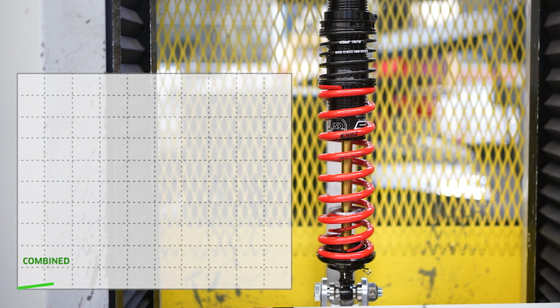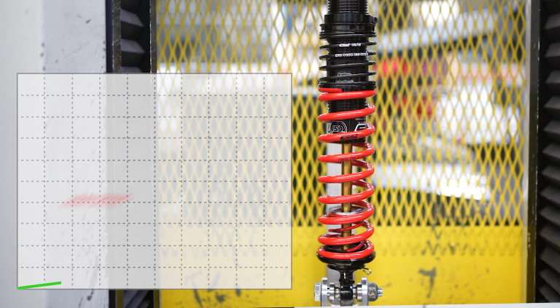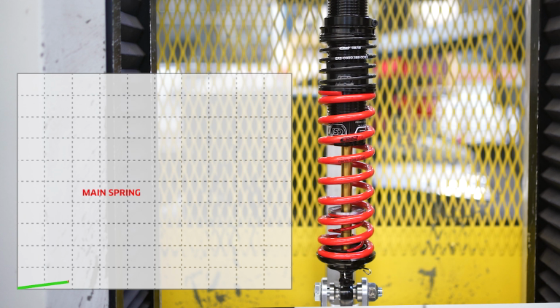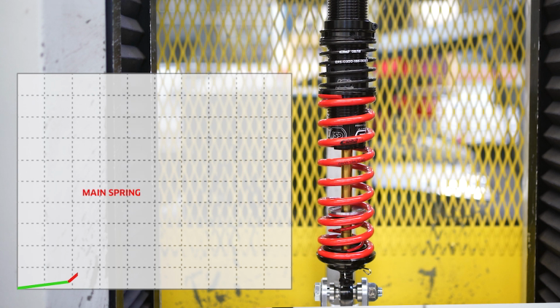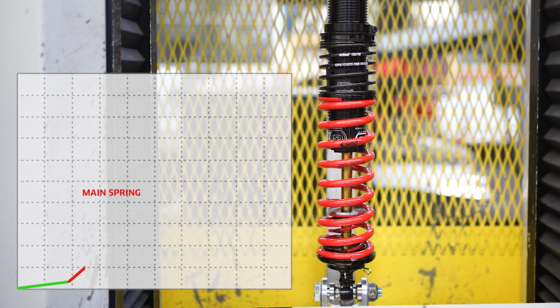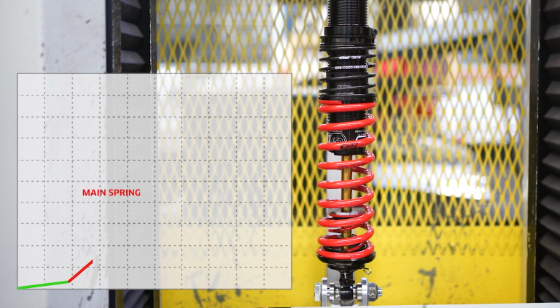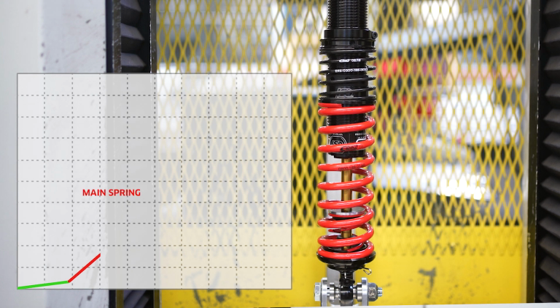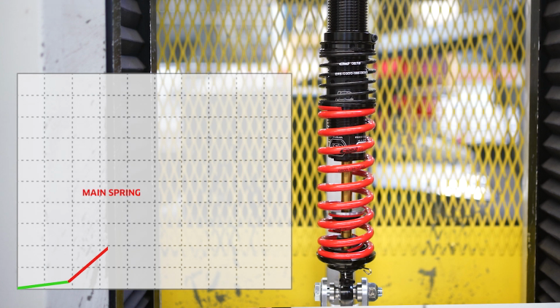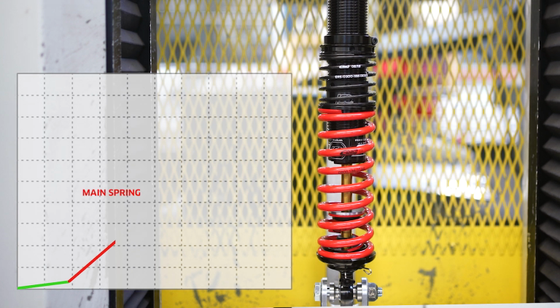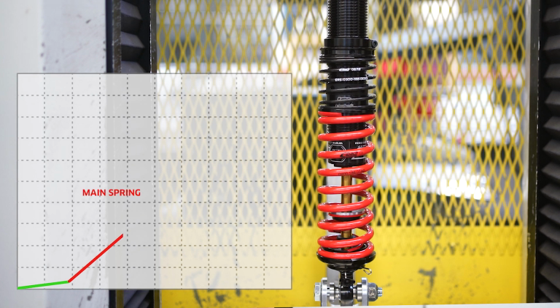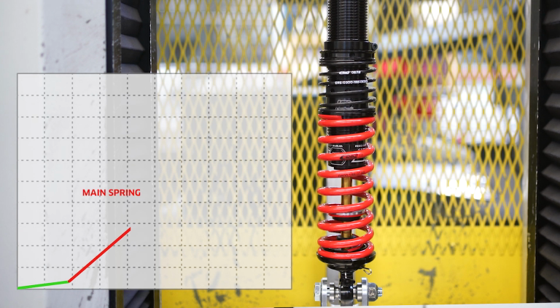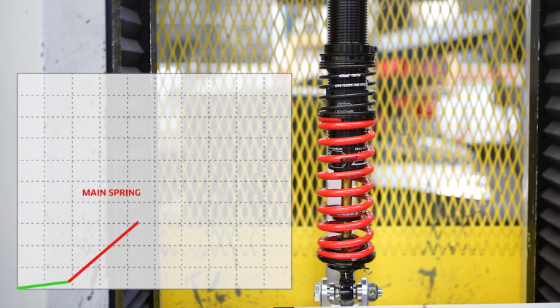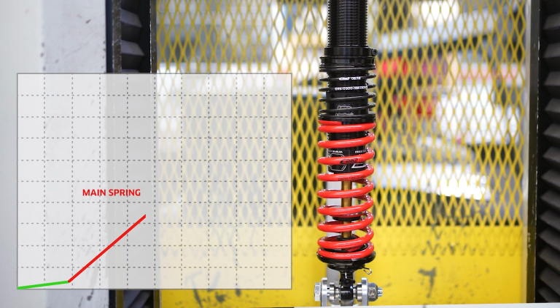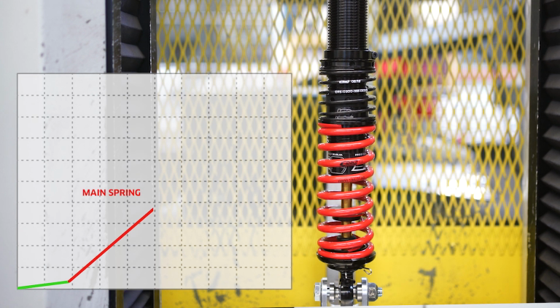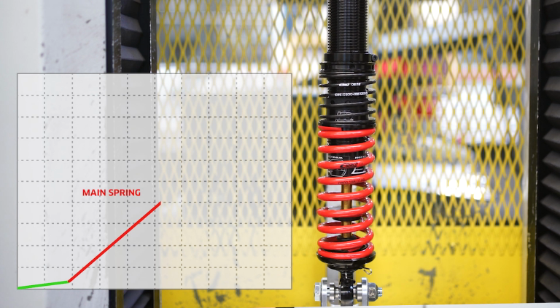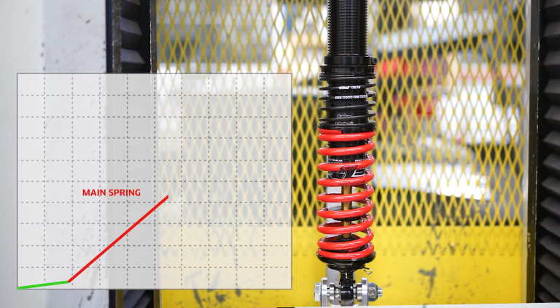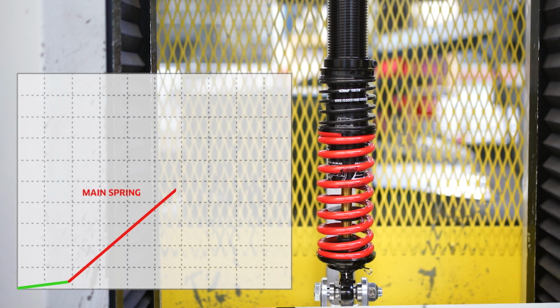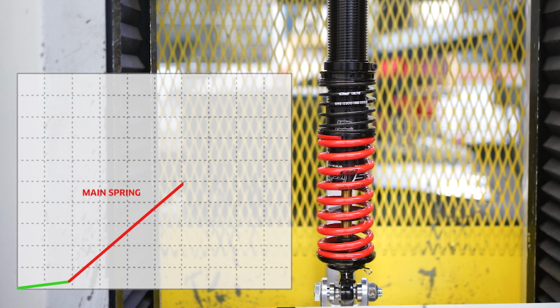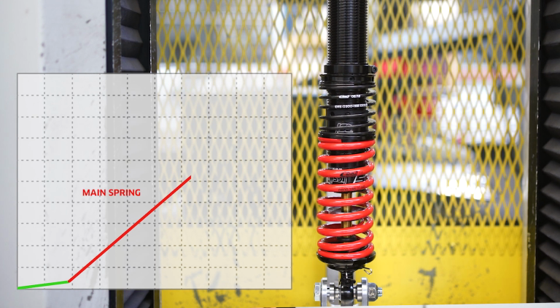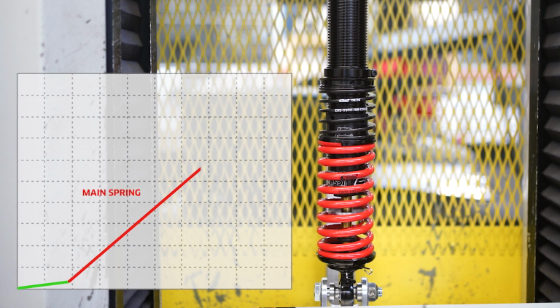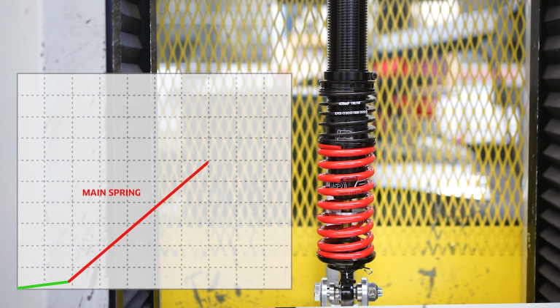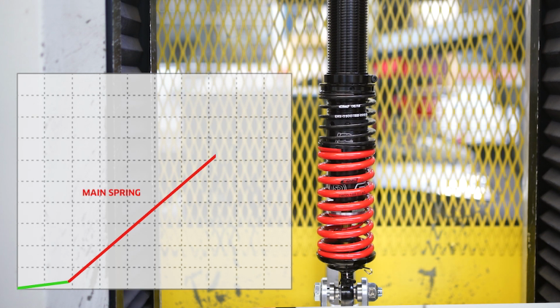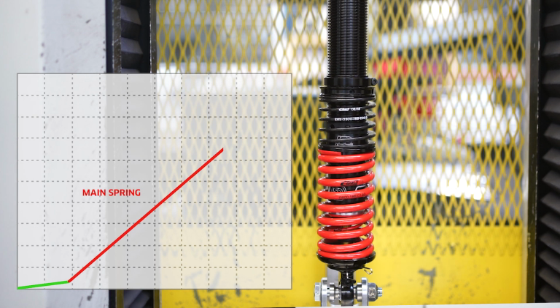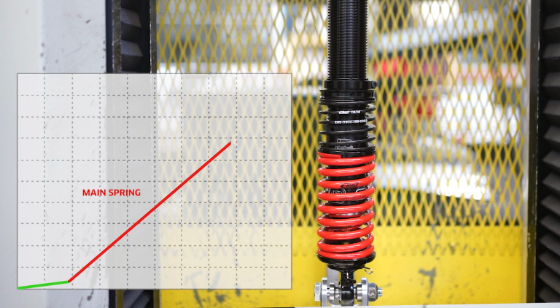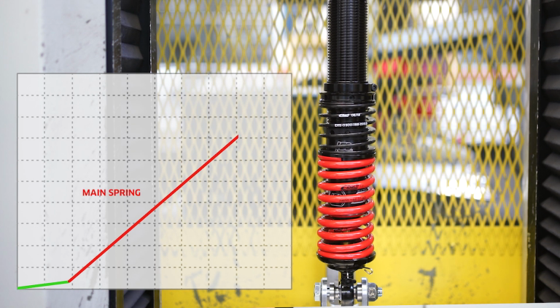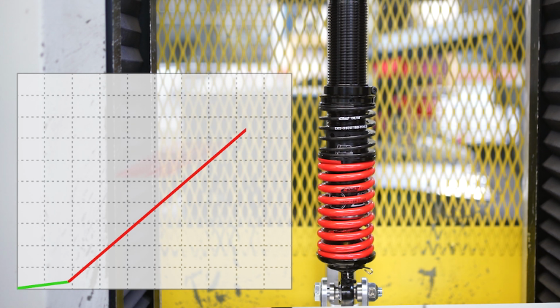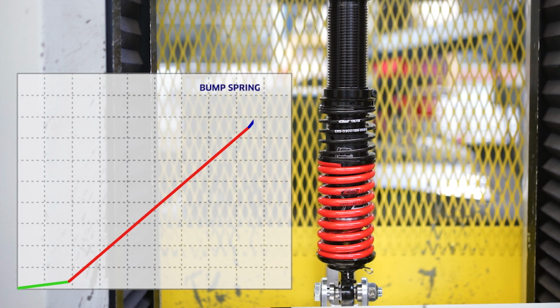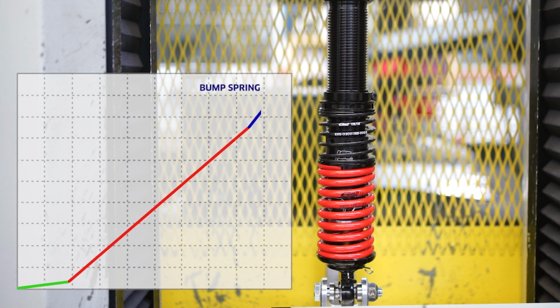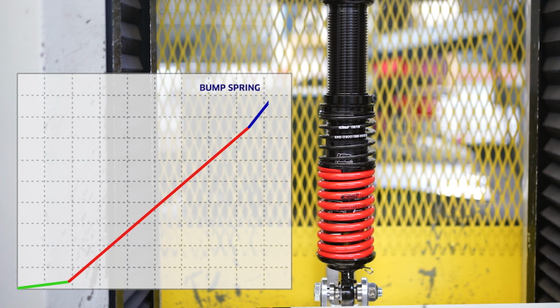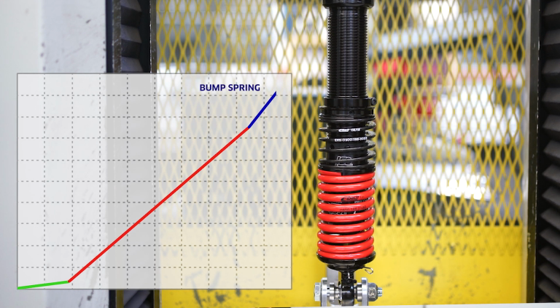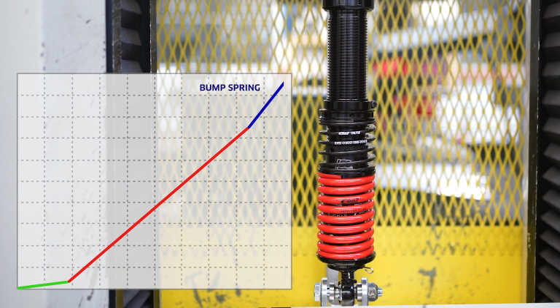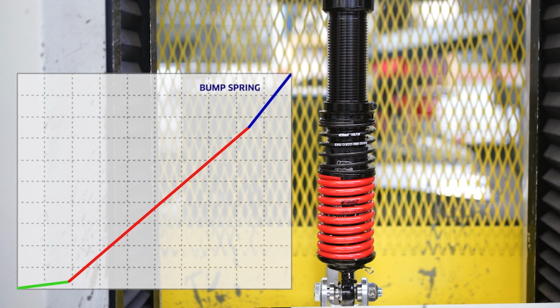The benefit is you can change the load progression throughout the necessary travel range.